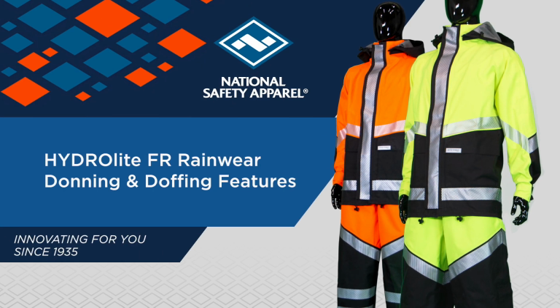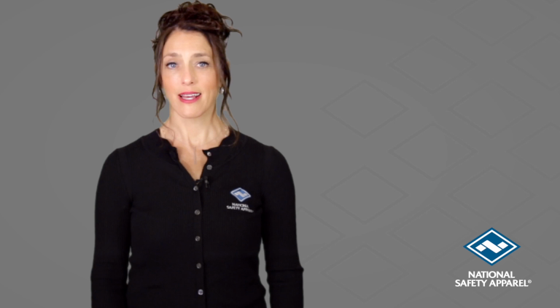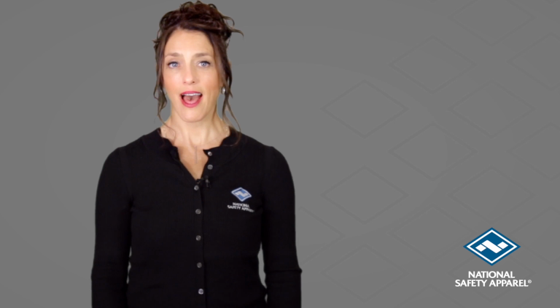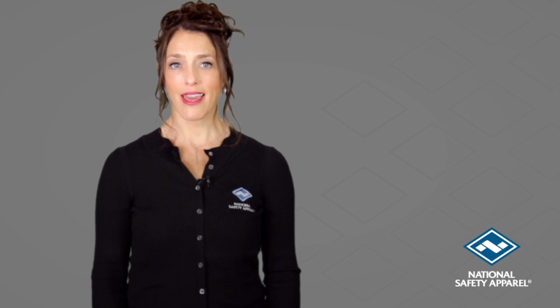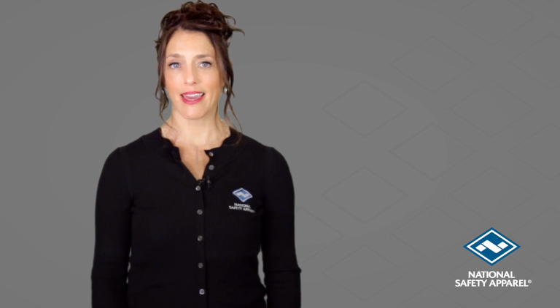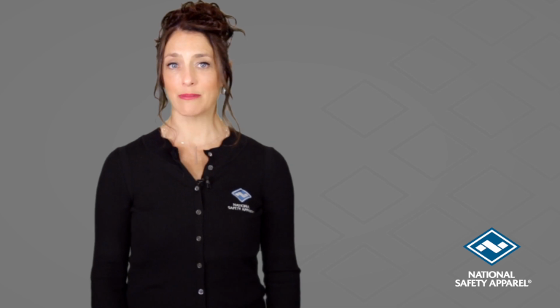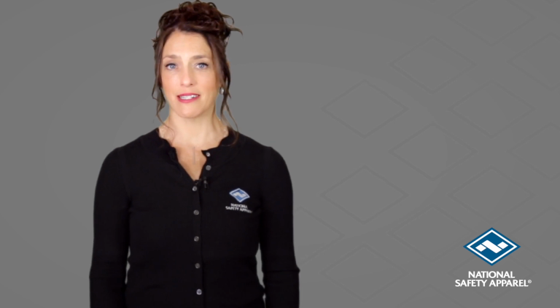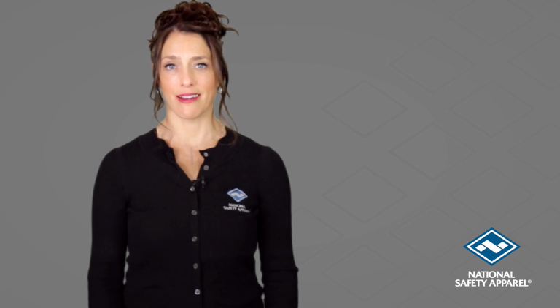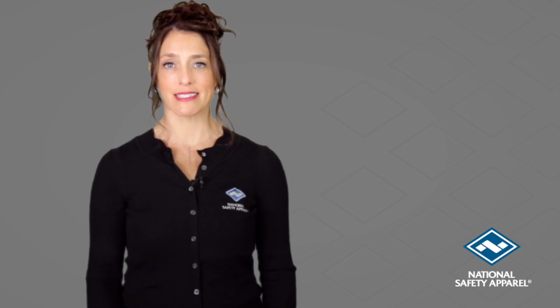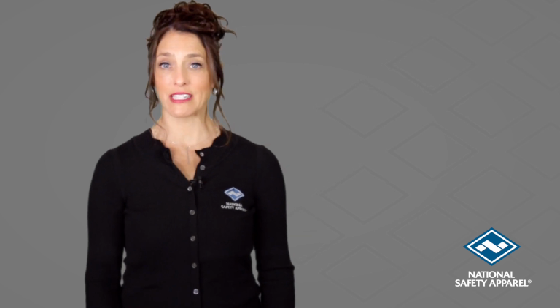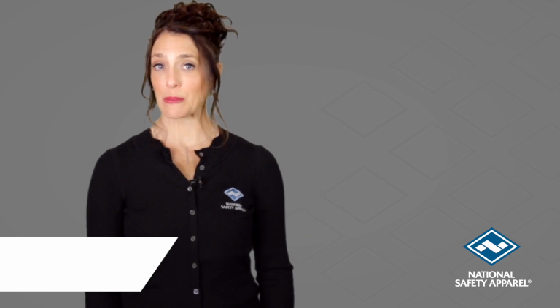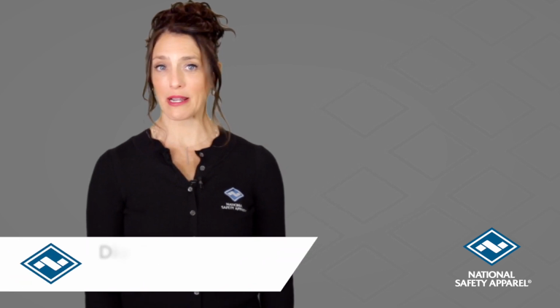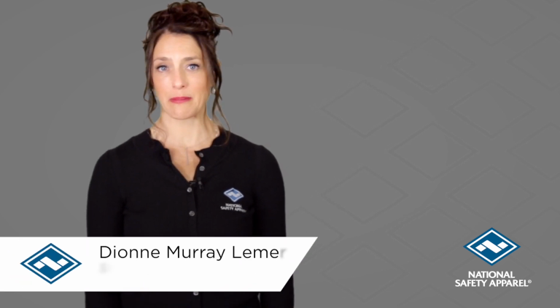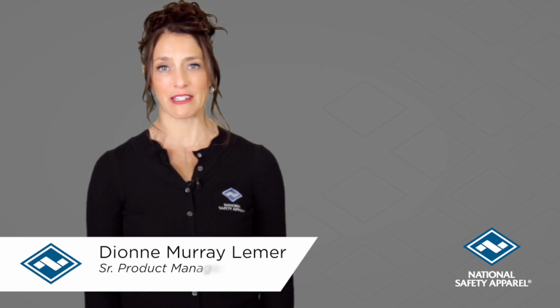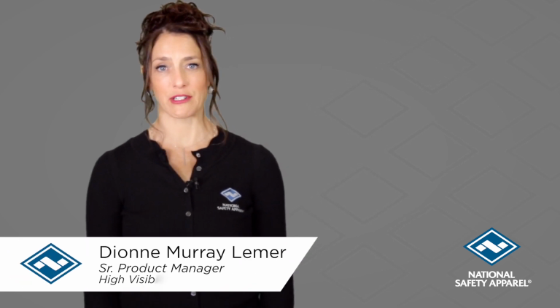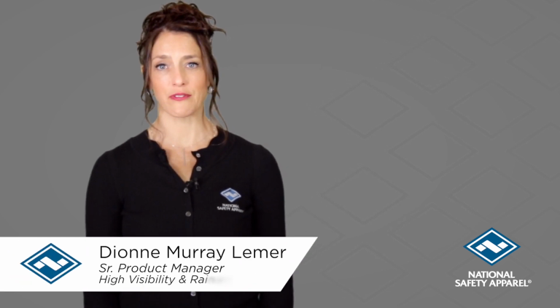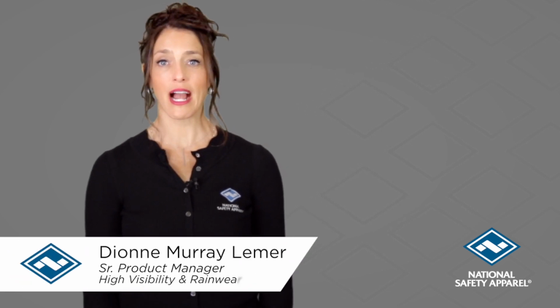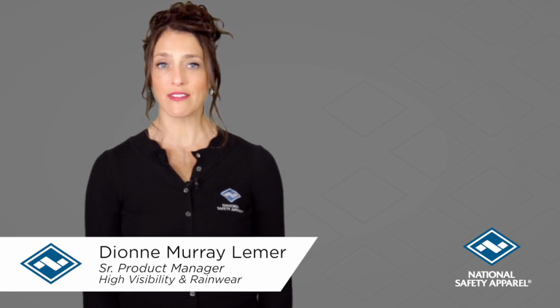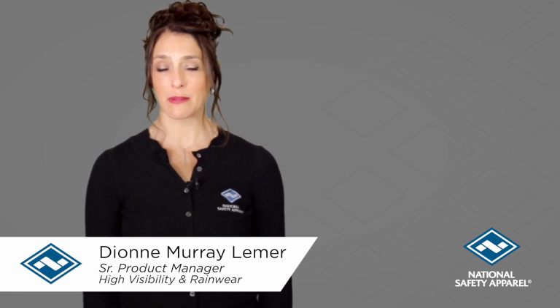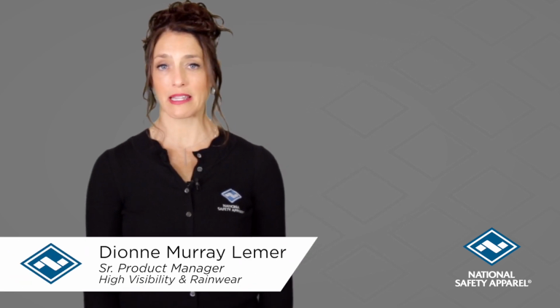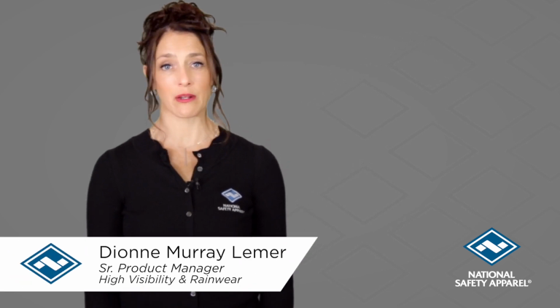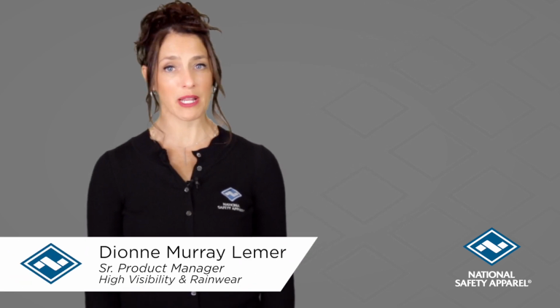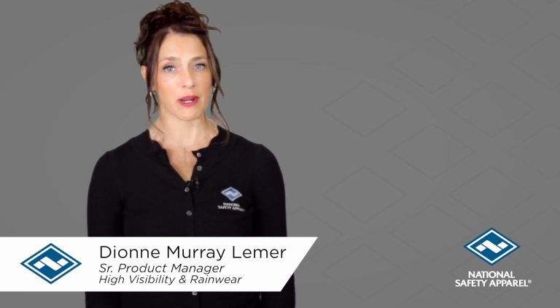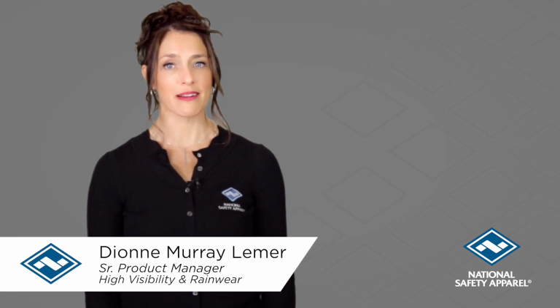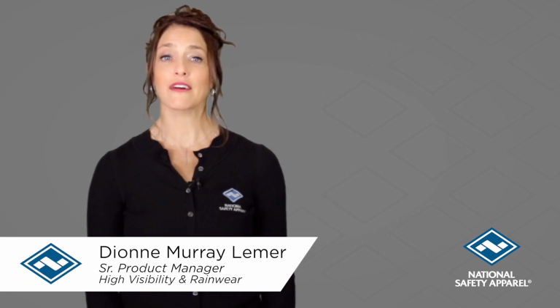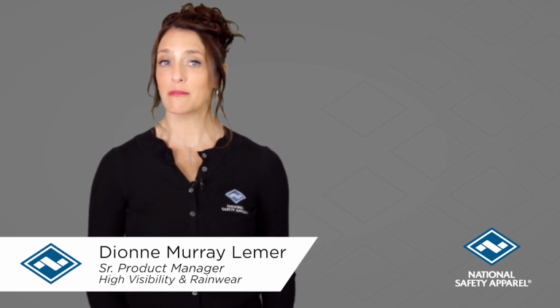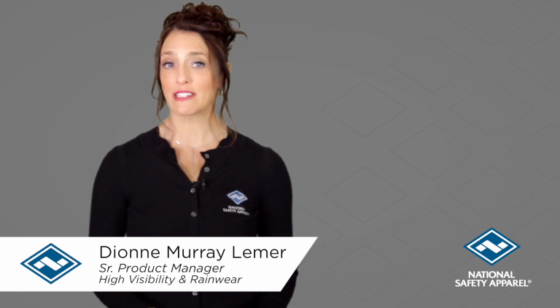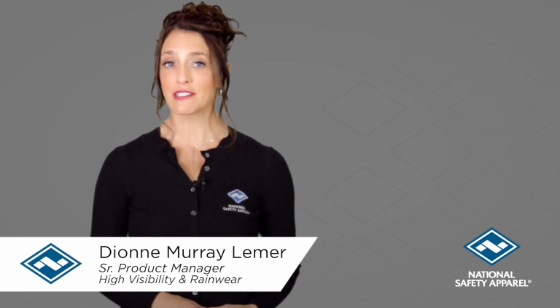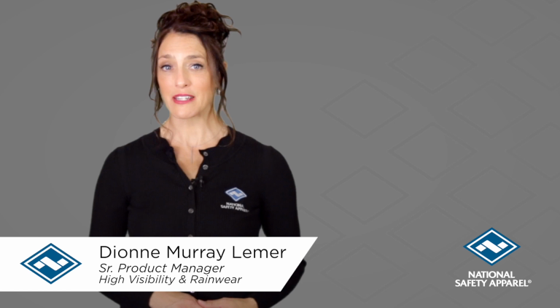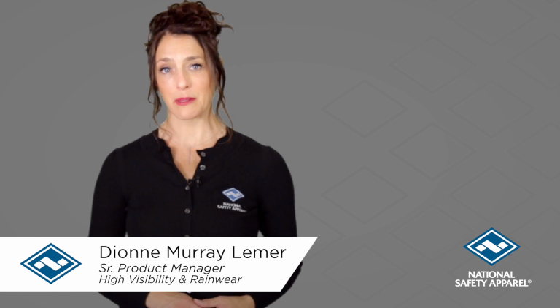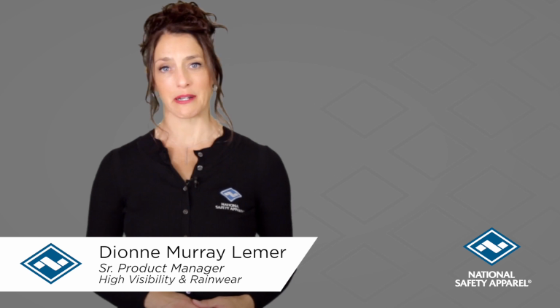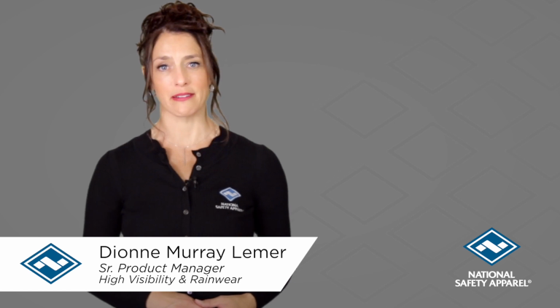Hi, I'm Dionne, Senior Product Manager for High Visibility and Rainwear from National Safety Apparel.